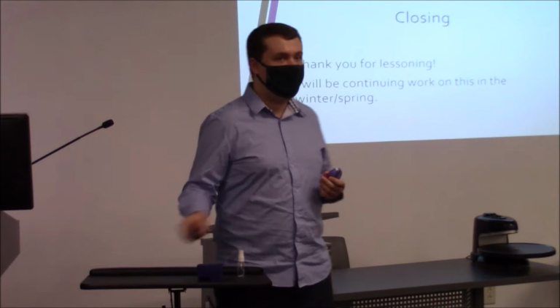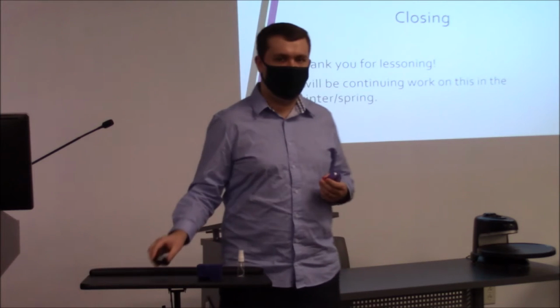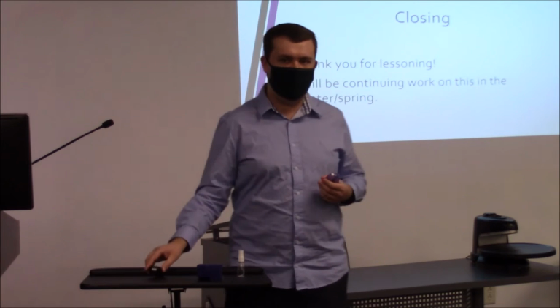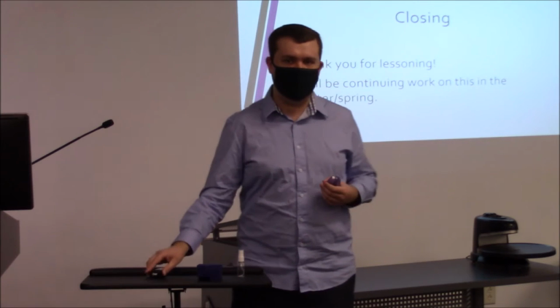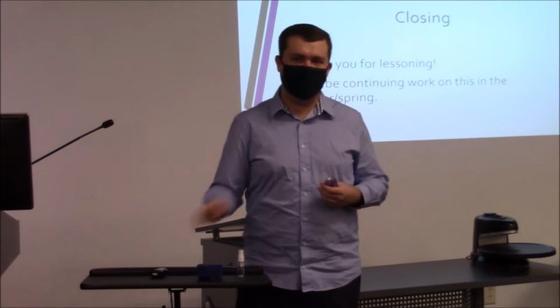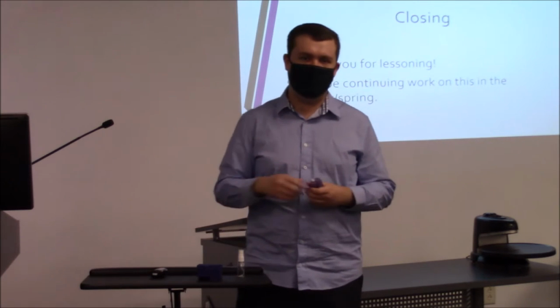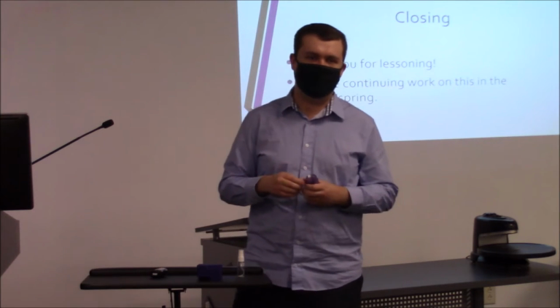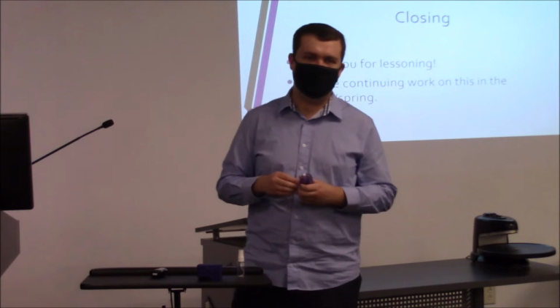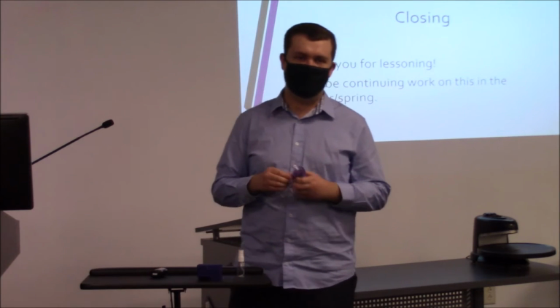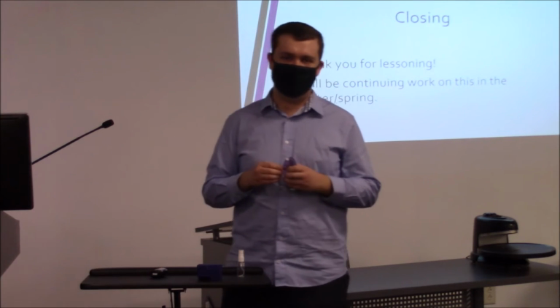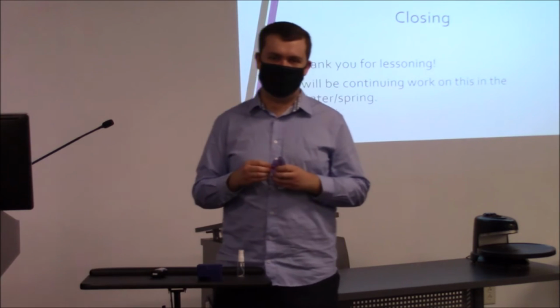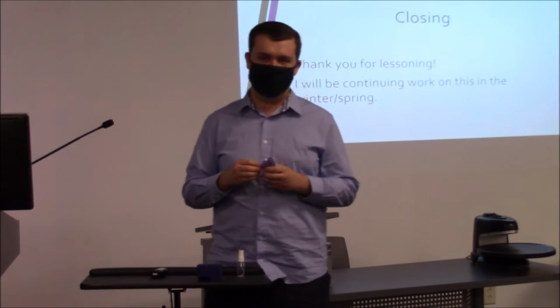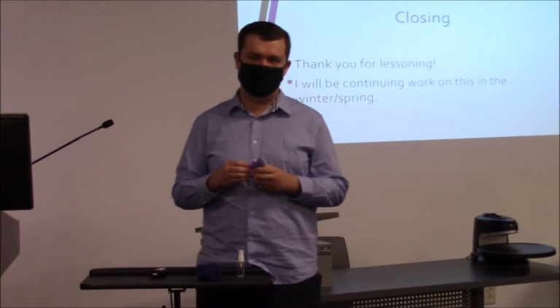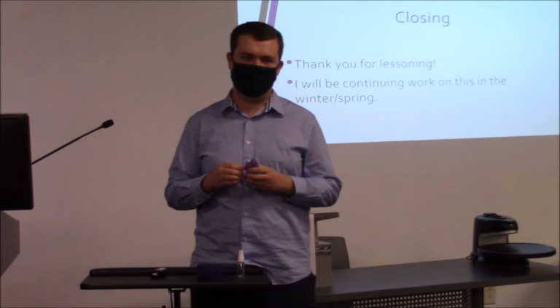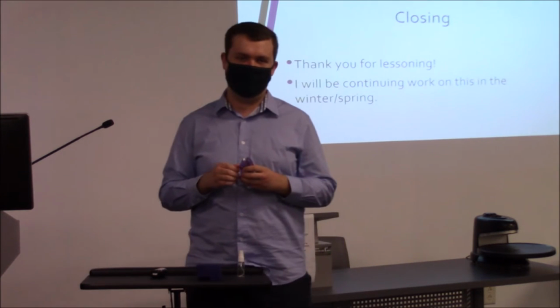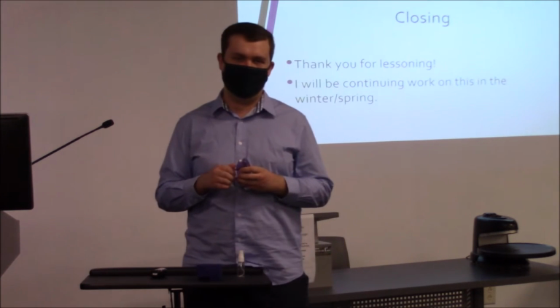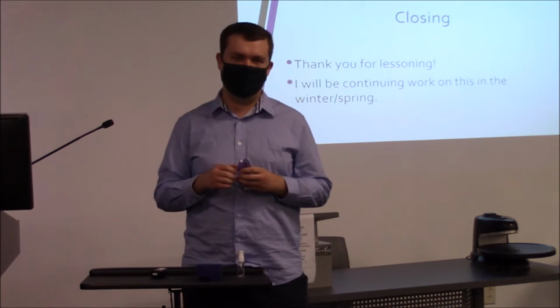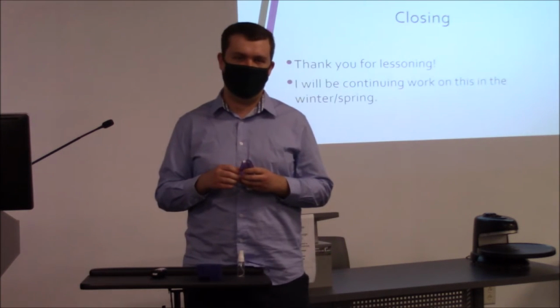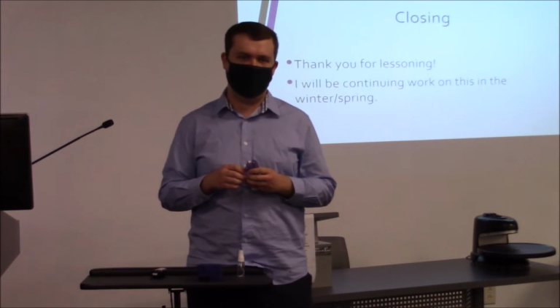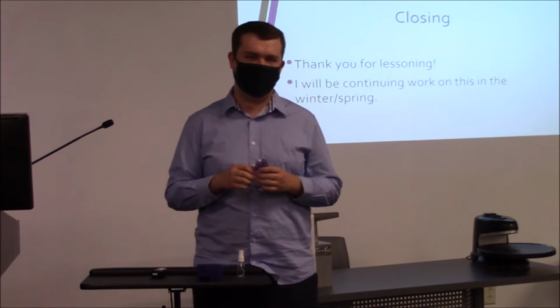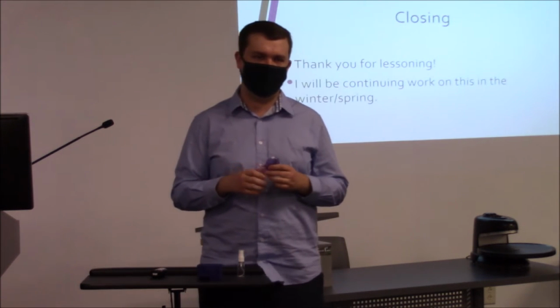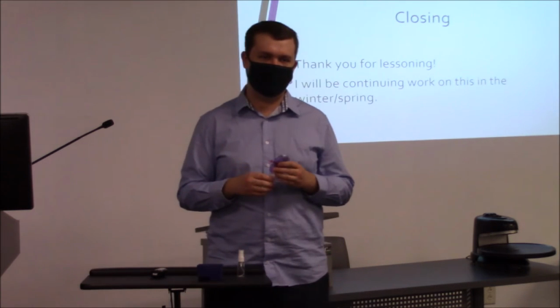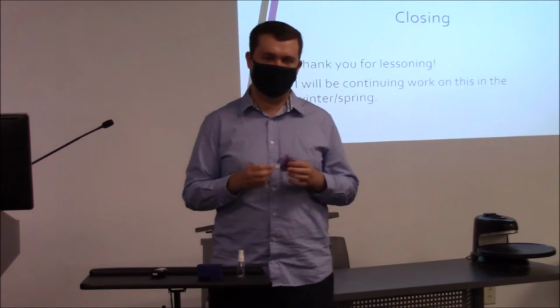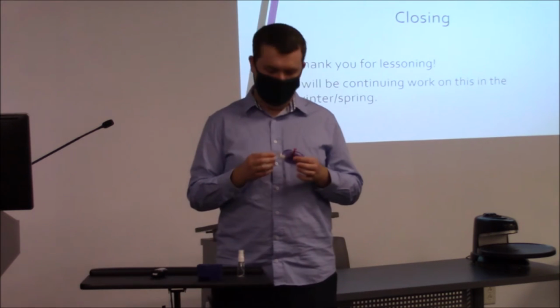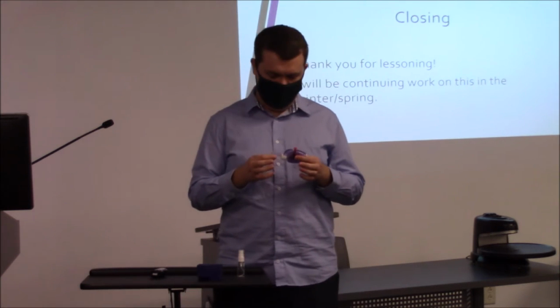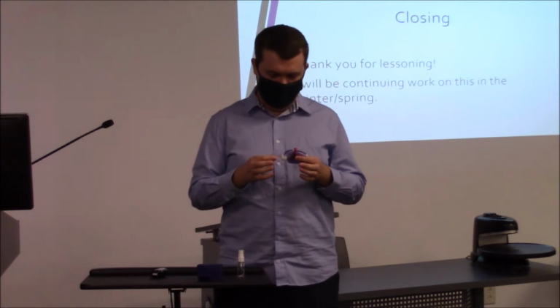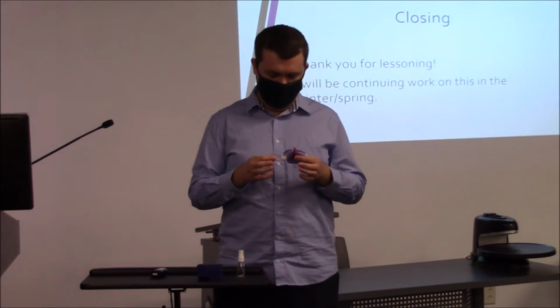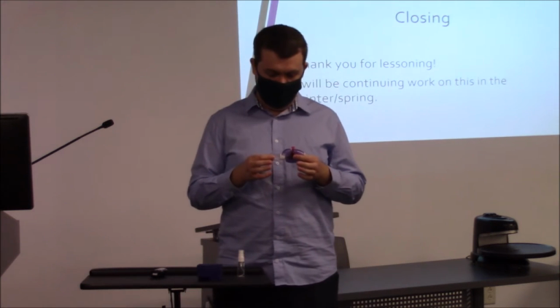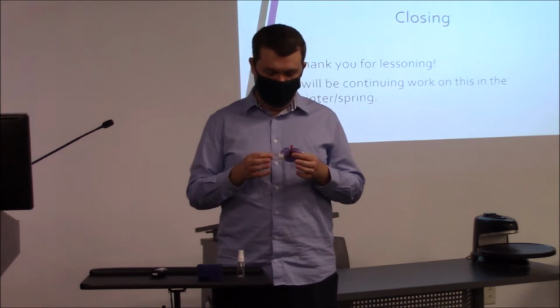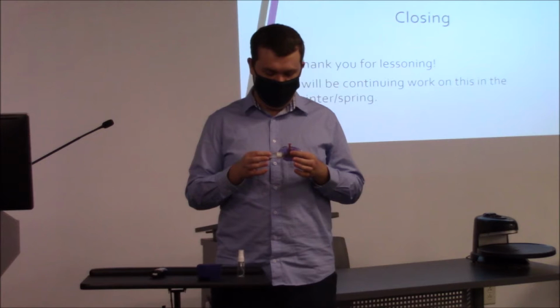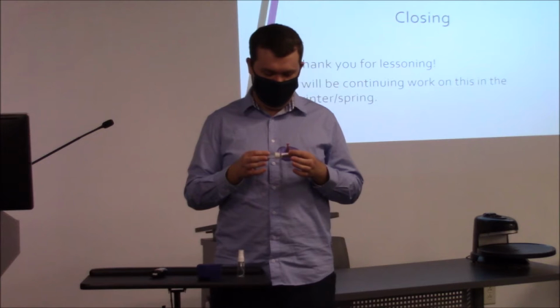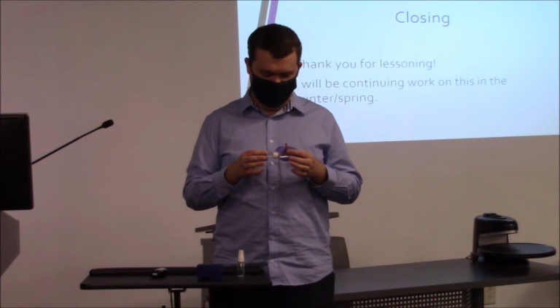Thank you so much for considering my project.